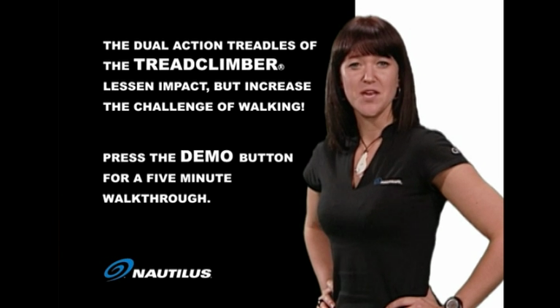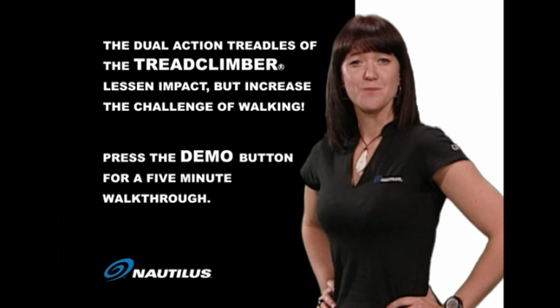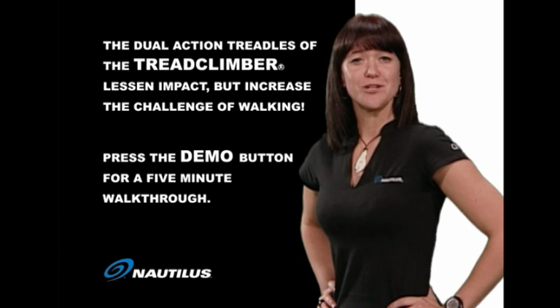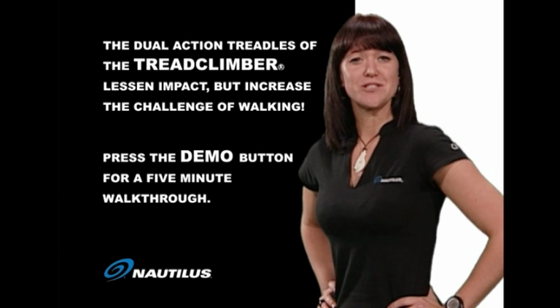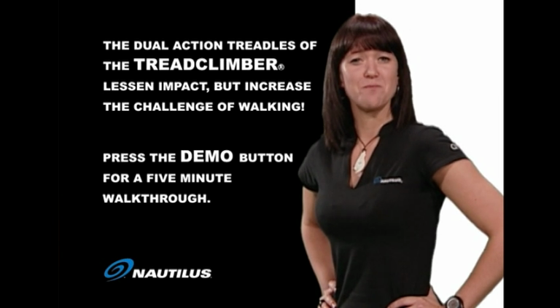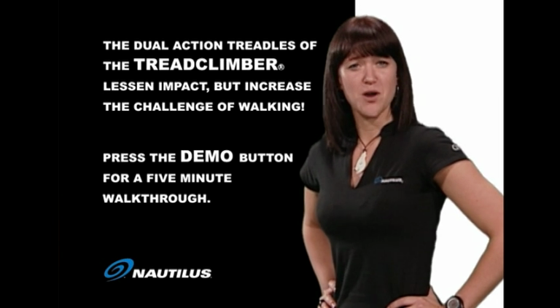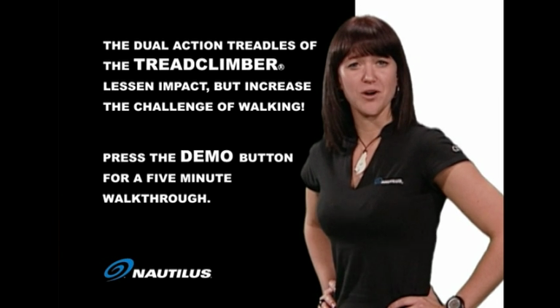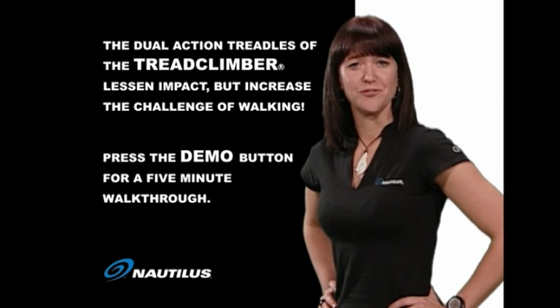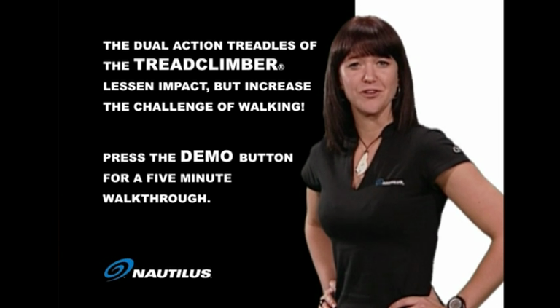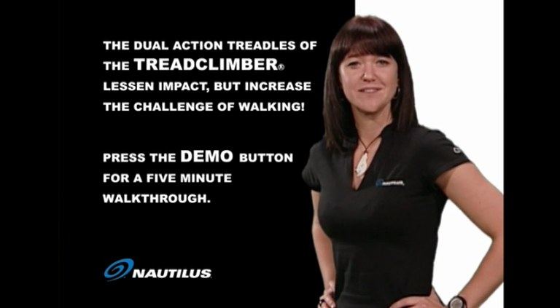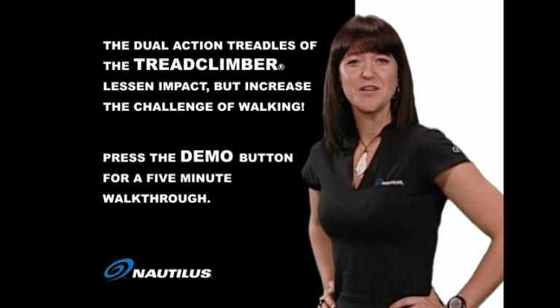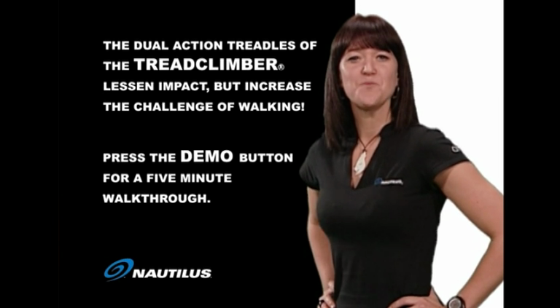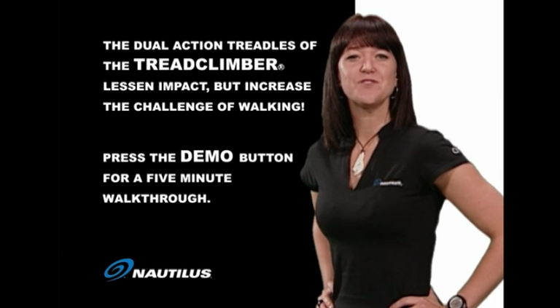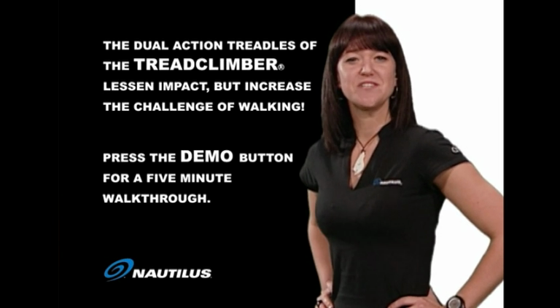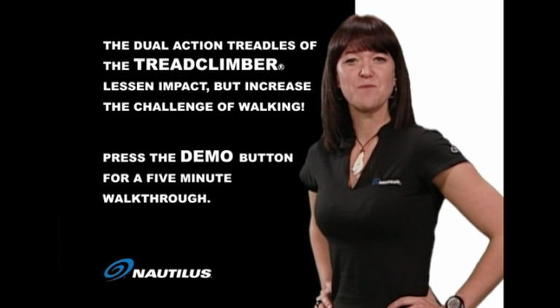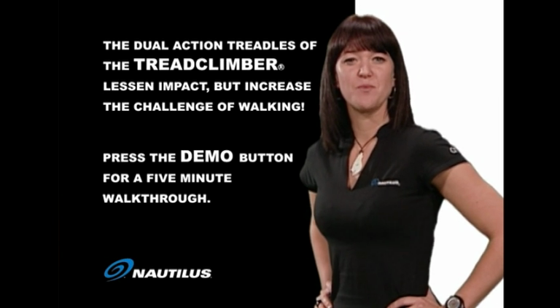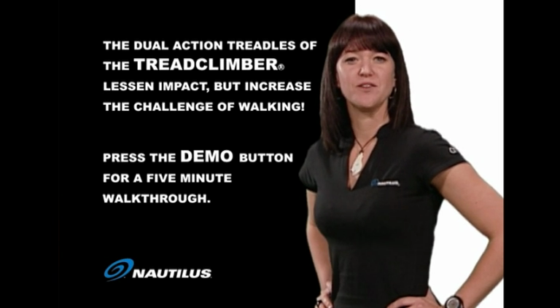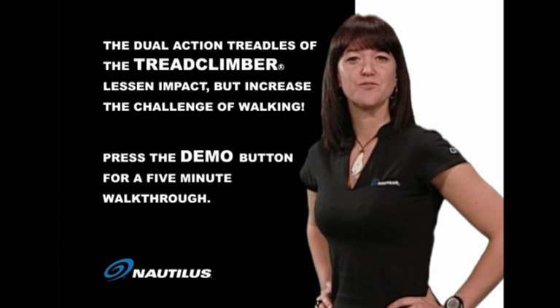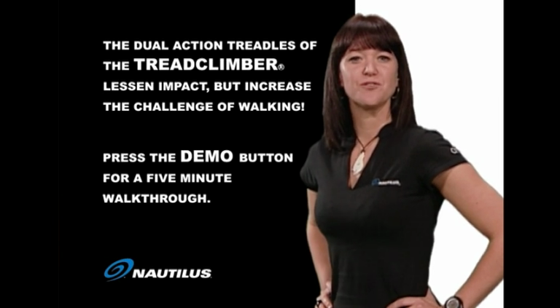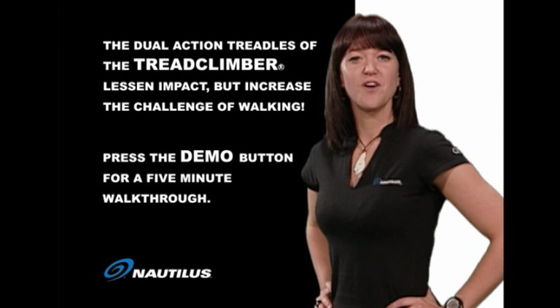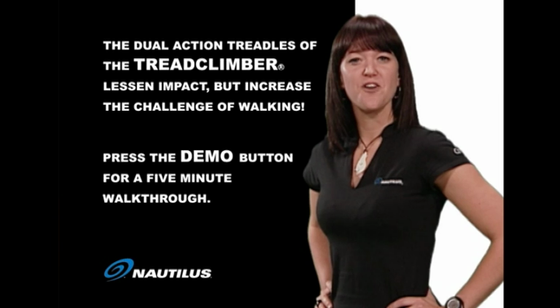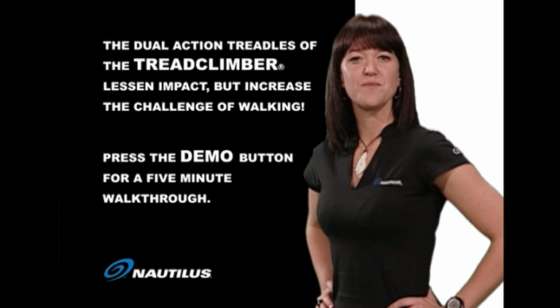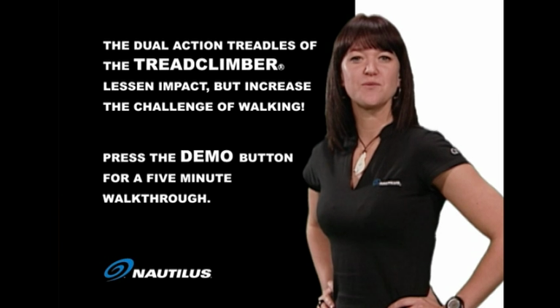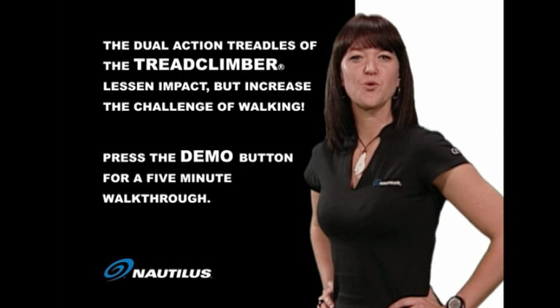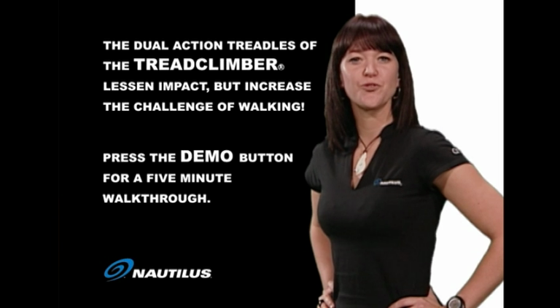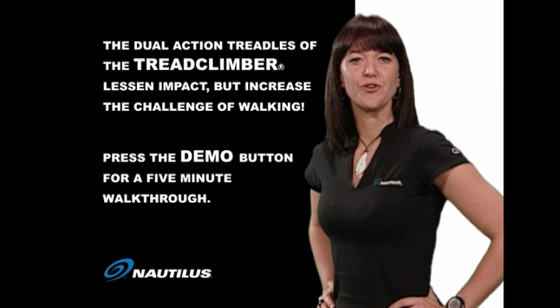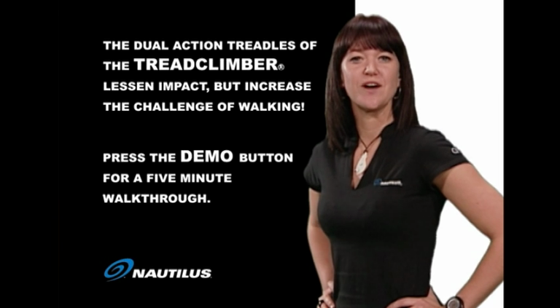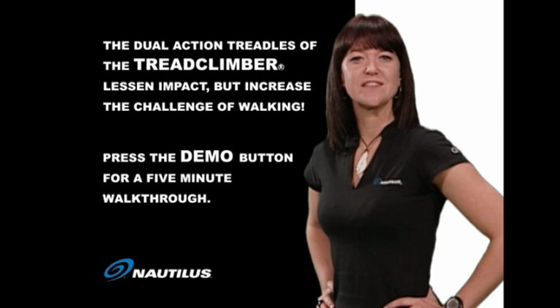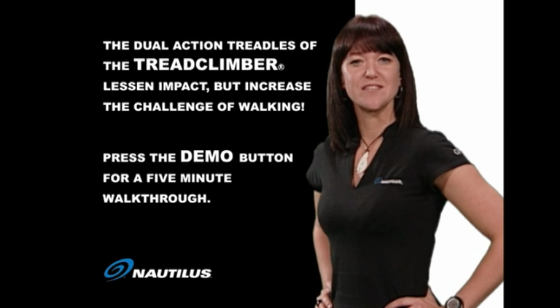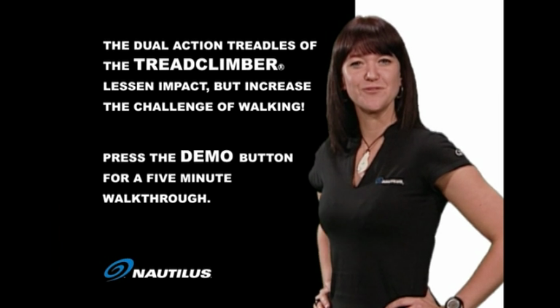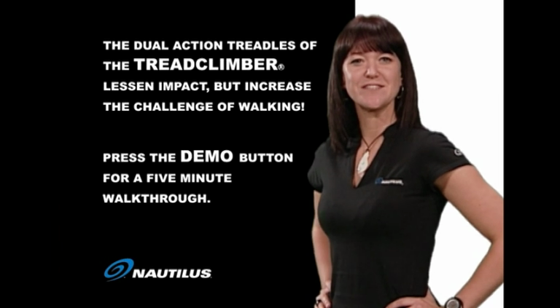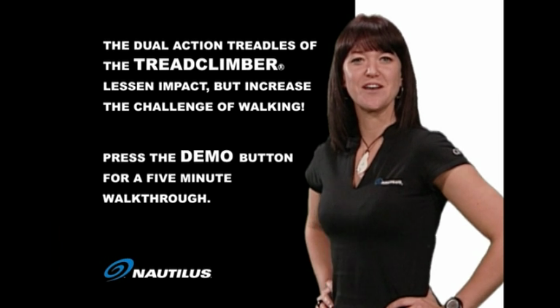But don't take my word for it. Press the demo button for a five-minute walkthrough and see for yourself.